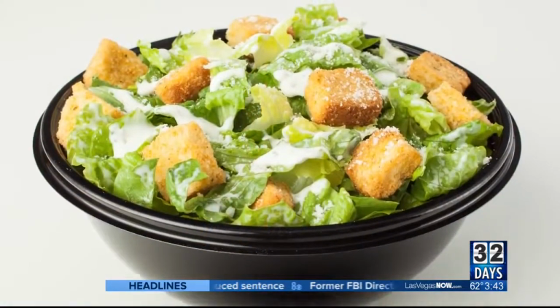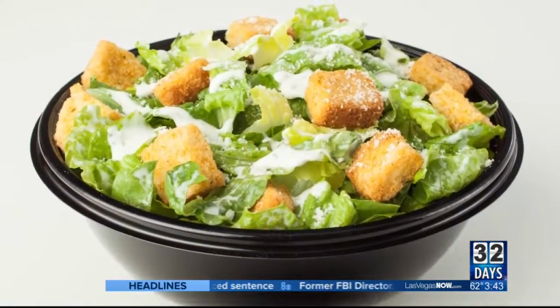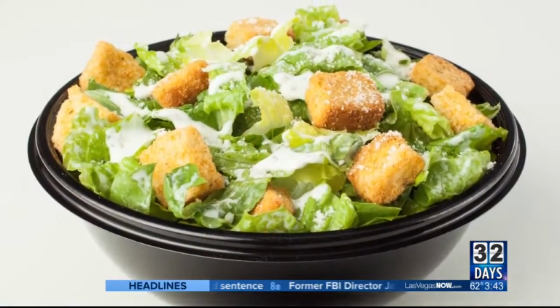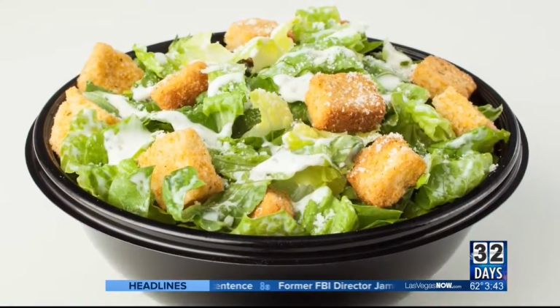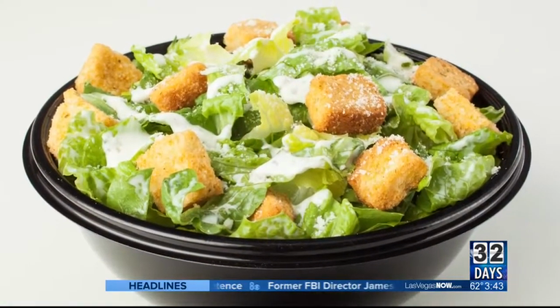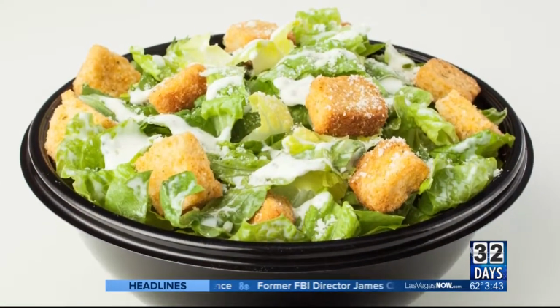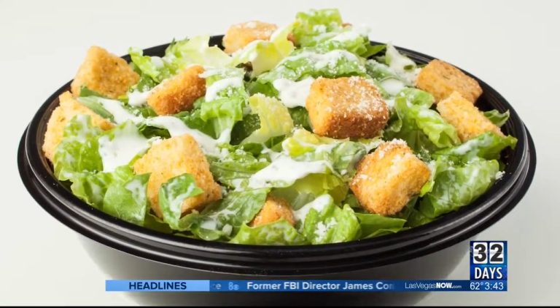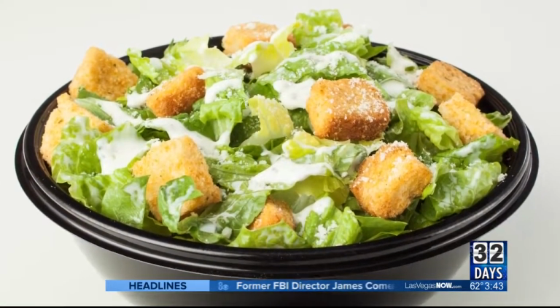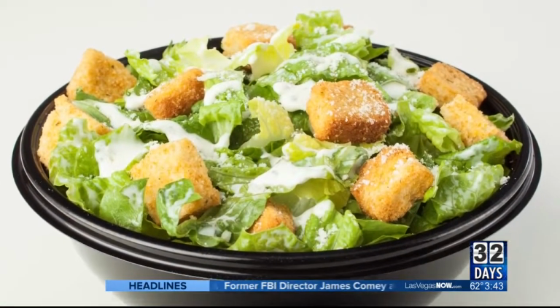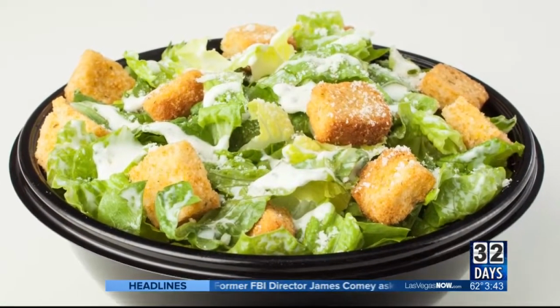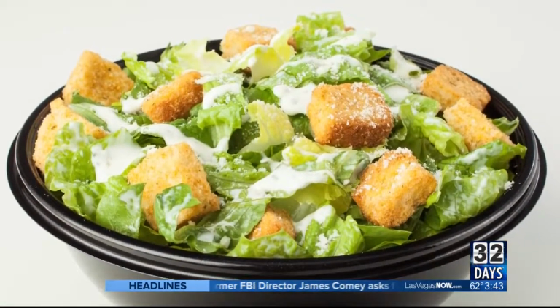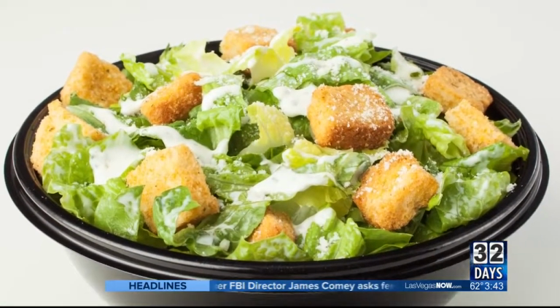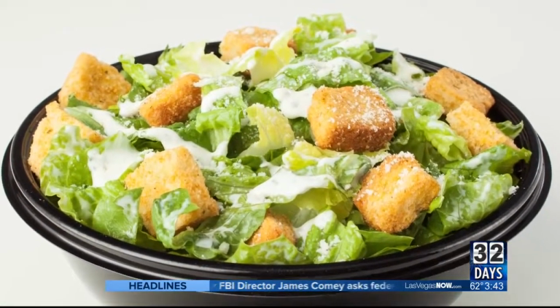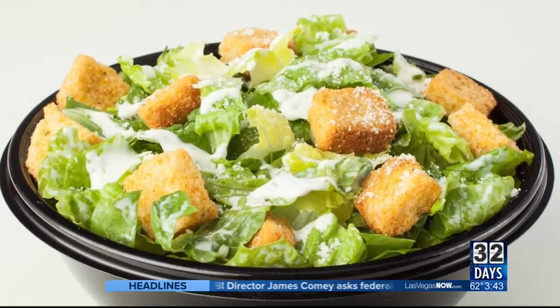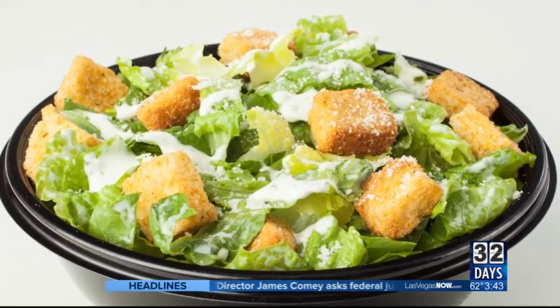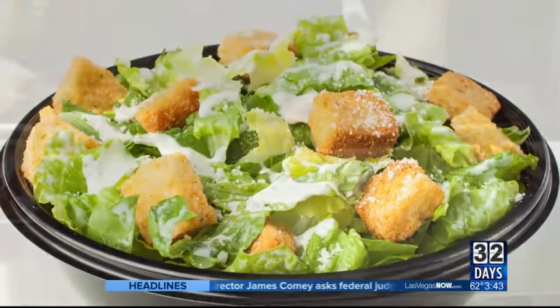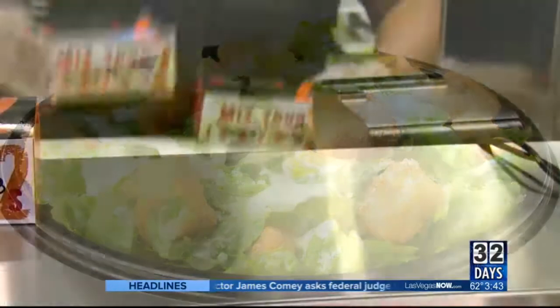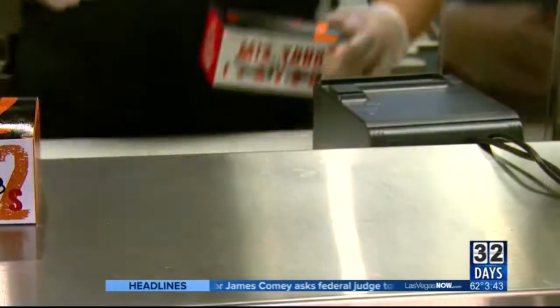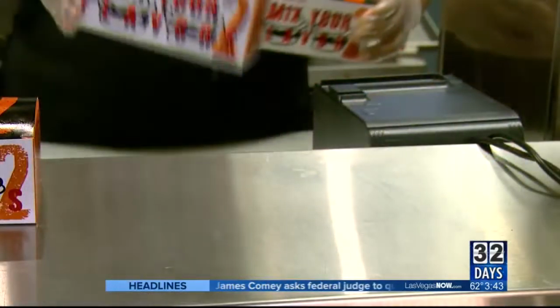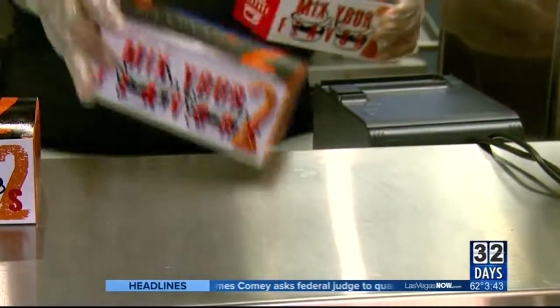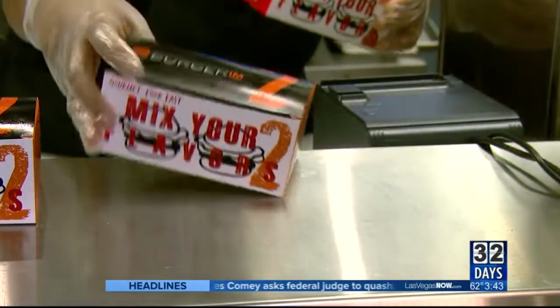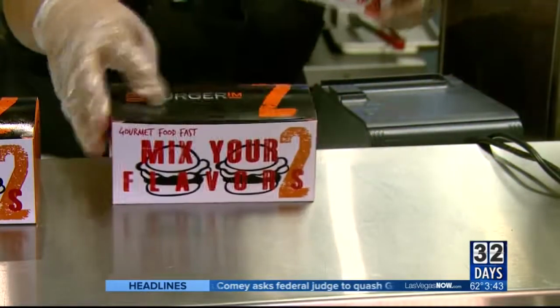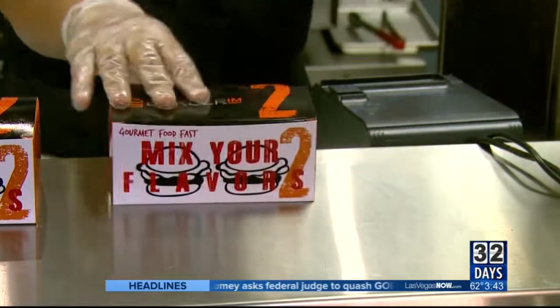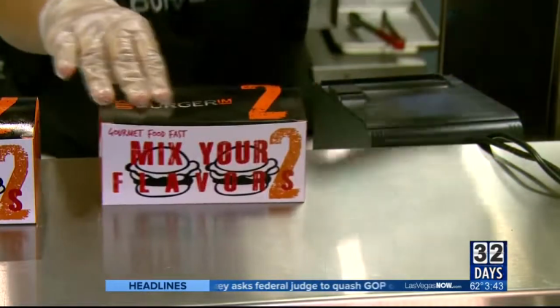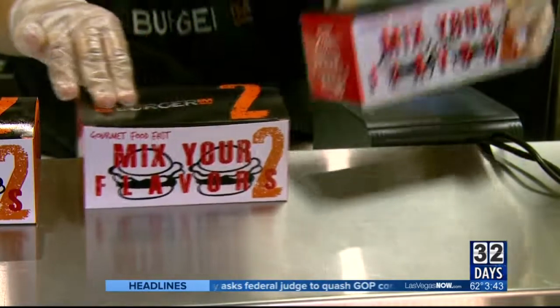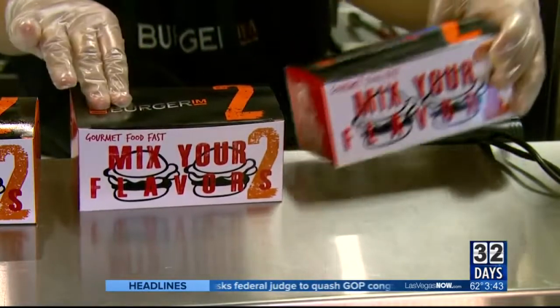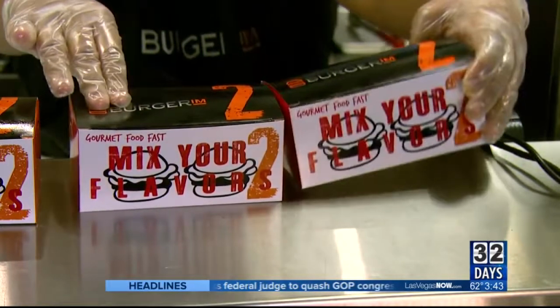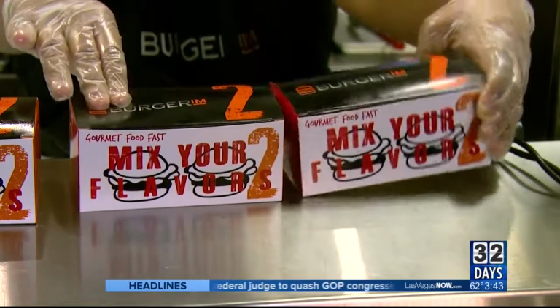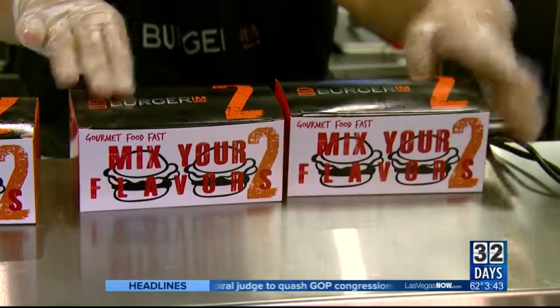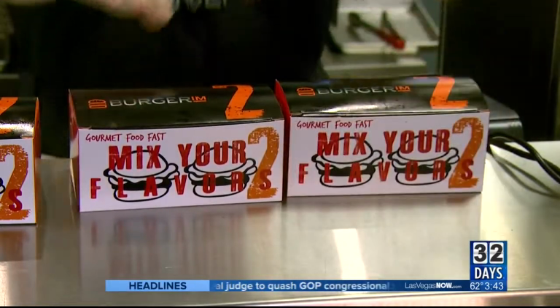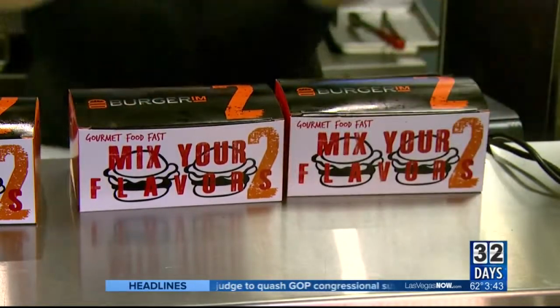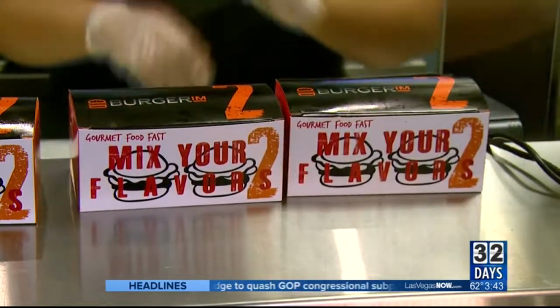We also have salads and chicken wings. If you're a vegan or vegetarian, we have you covered with a veggie burger and palafas.